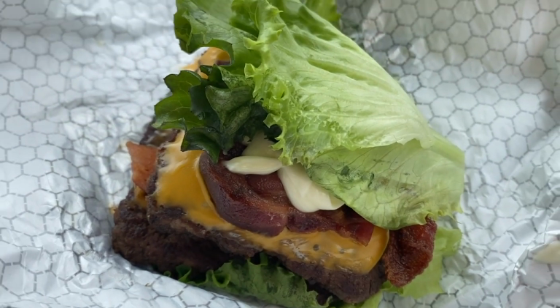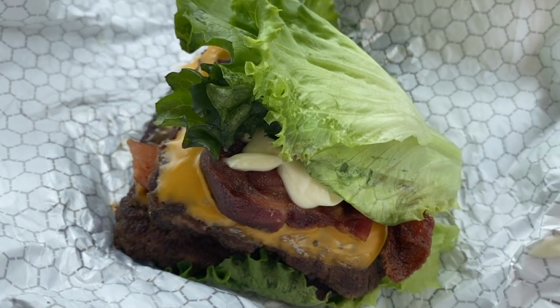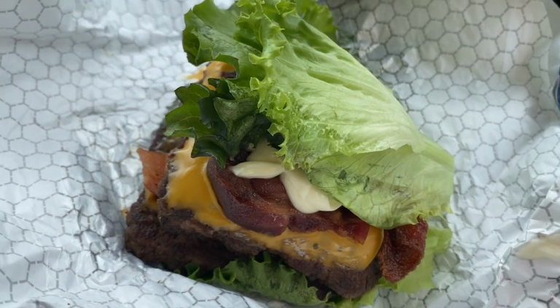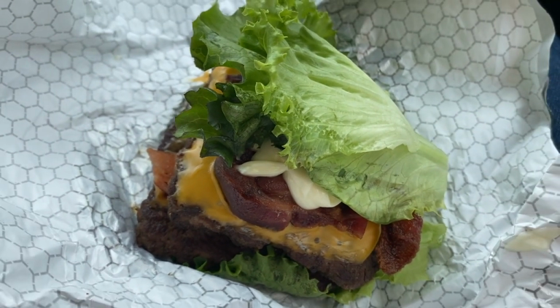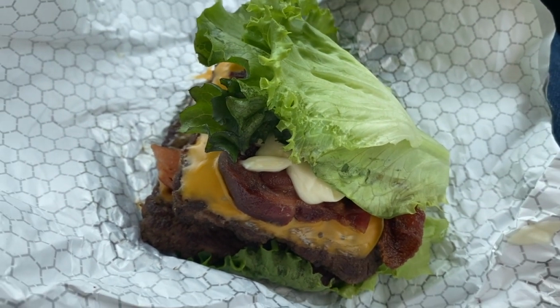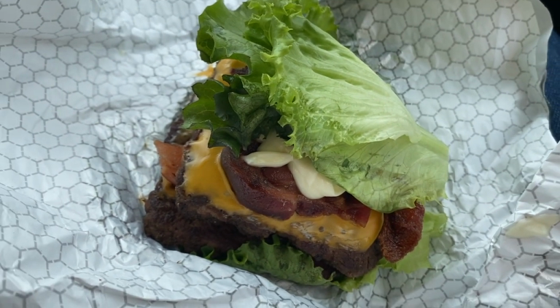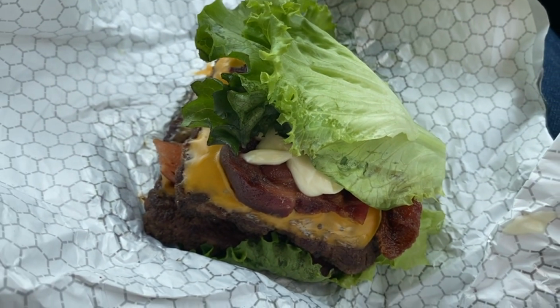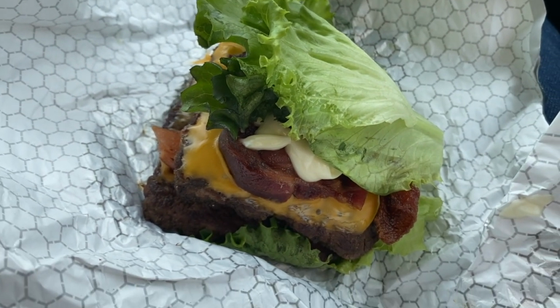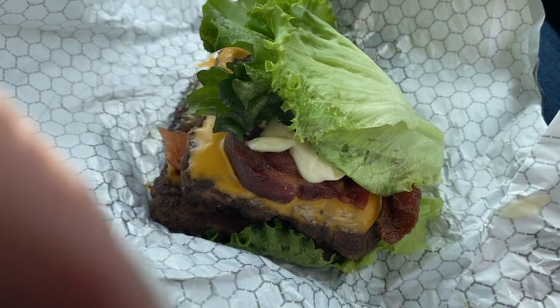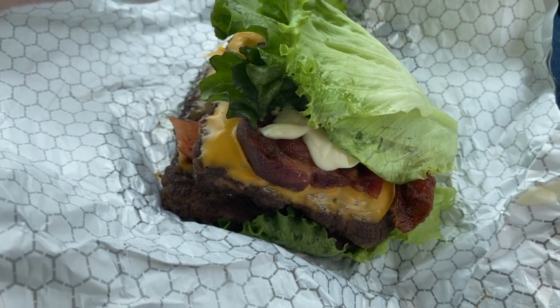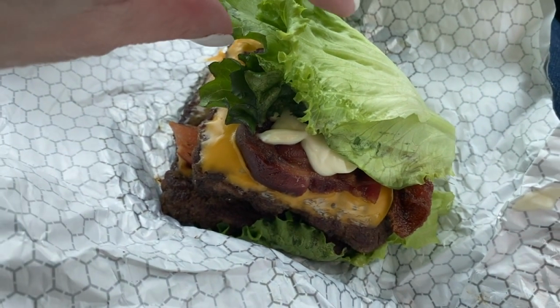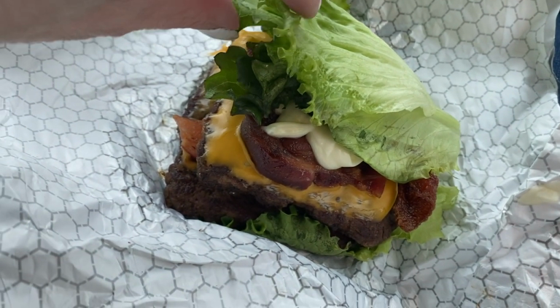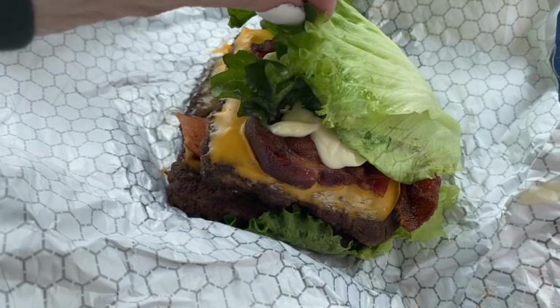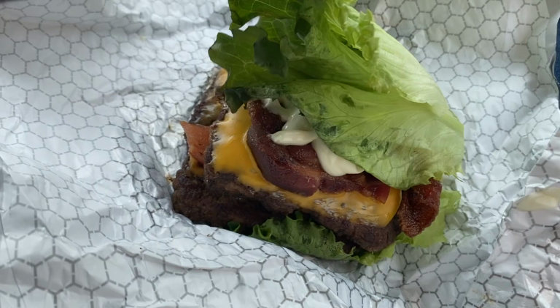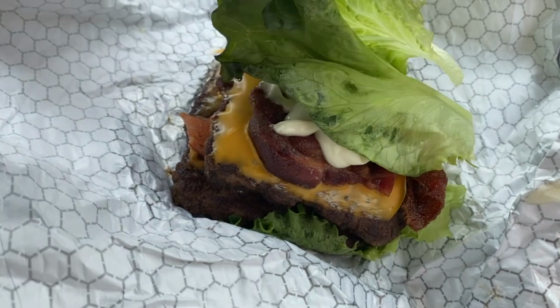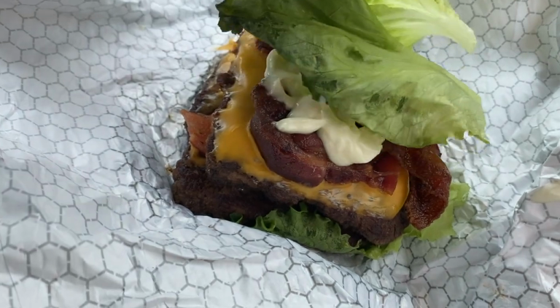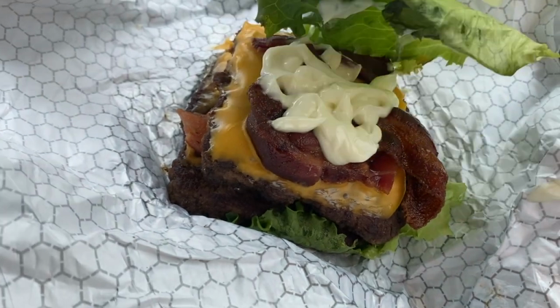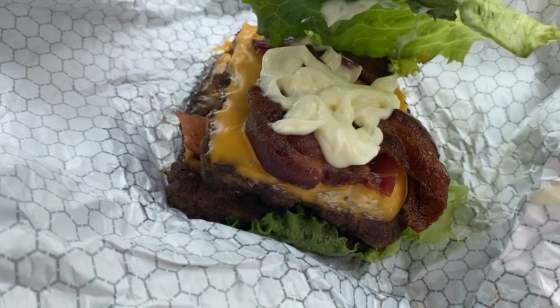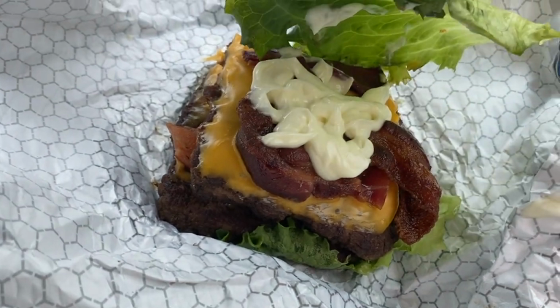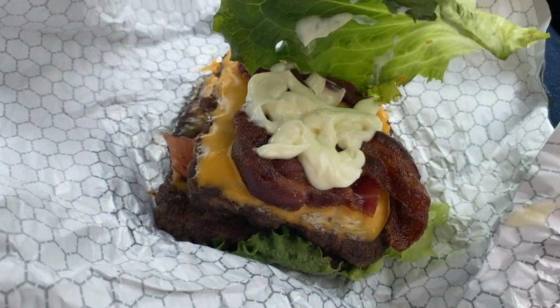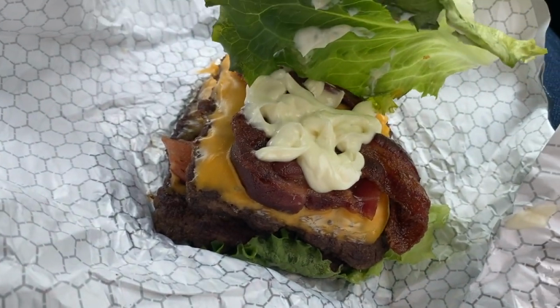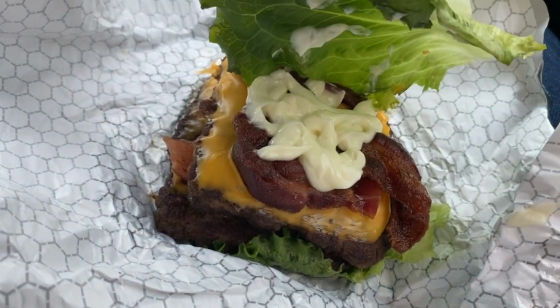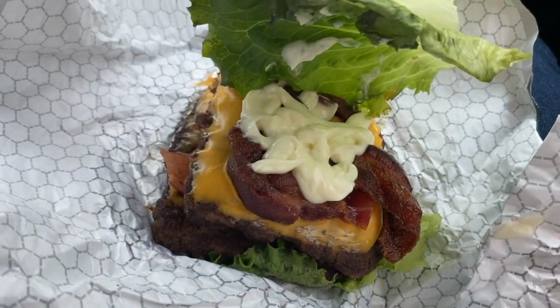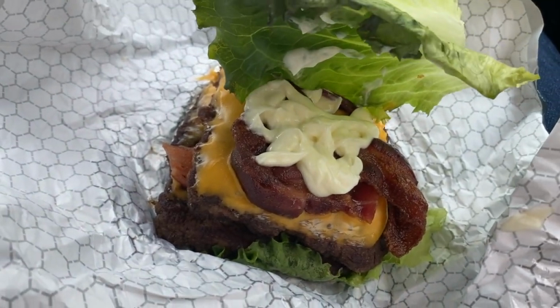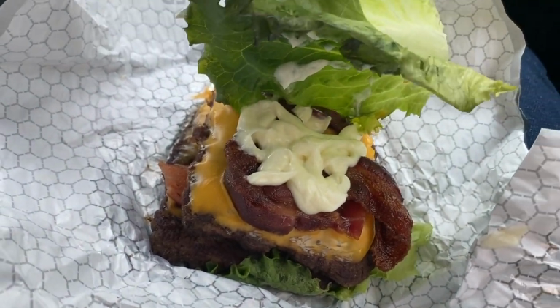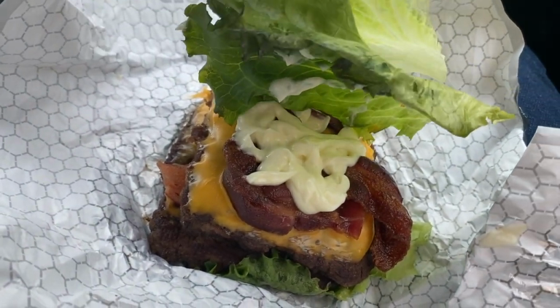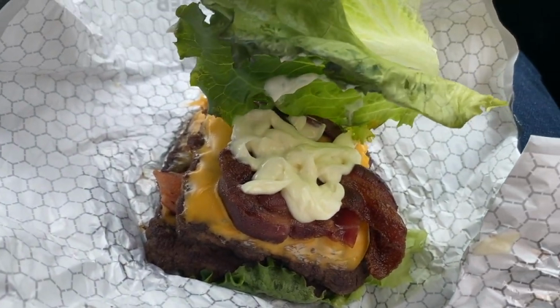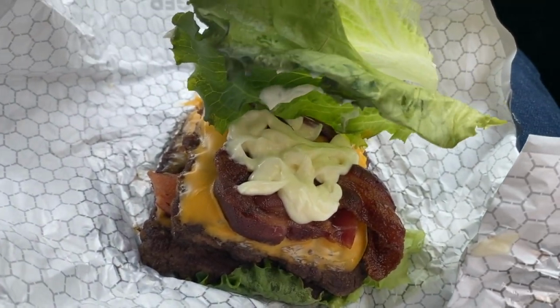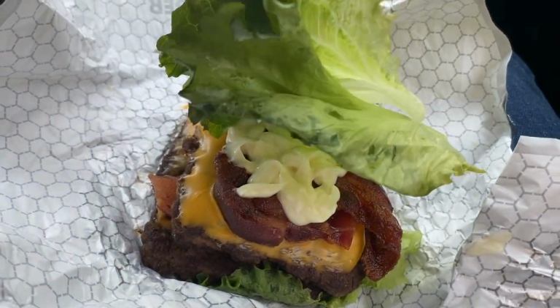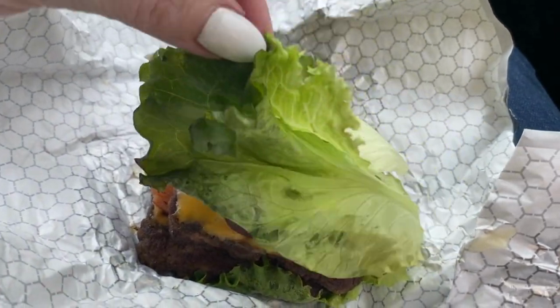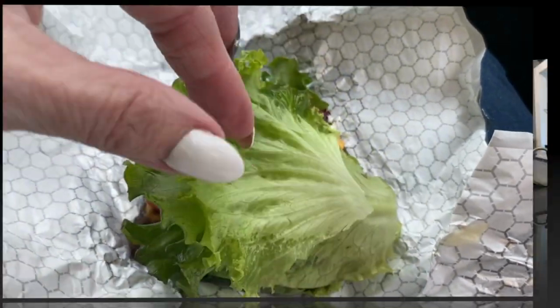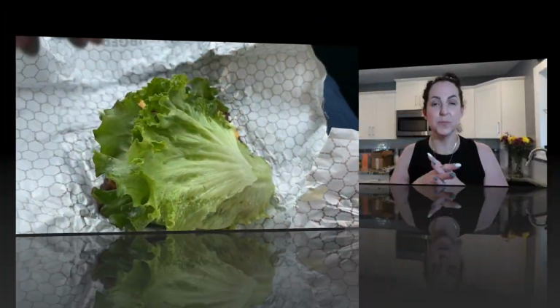On Wednesday we had to go into town to get some errands done, so I stopped at Wendy's and got the double baconator with no bun, lettuce wrapped. It is delicious.